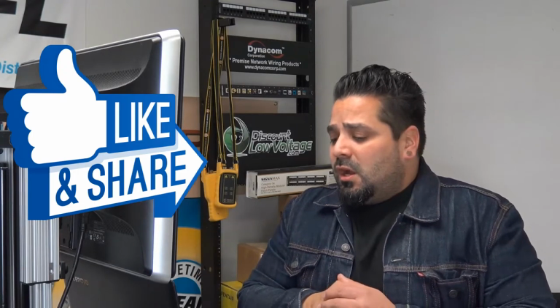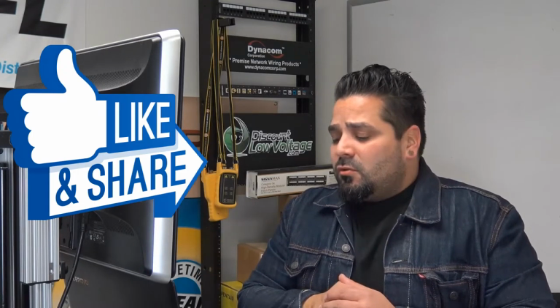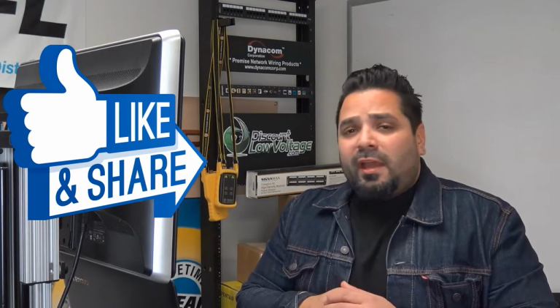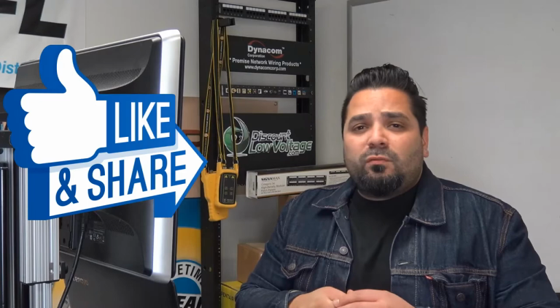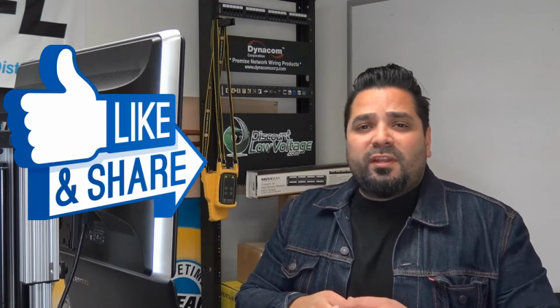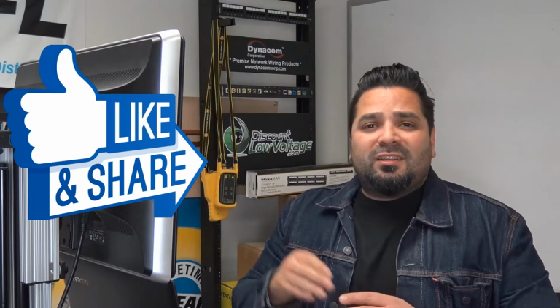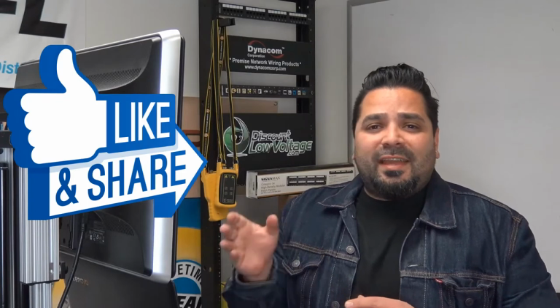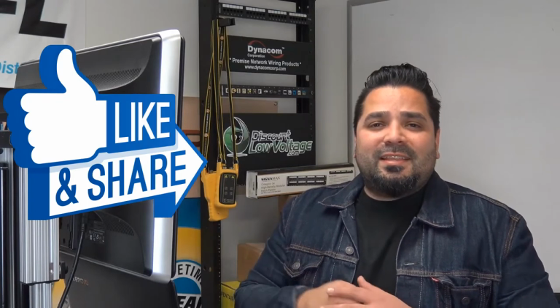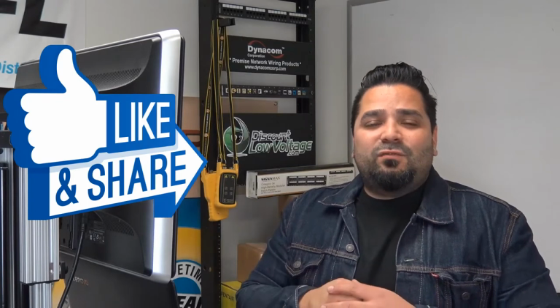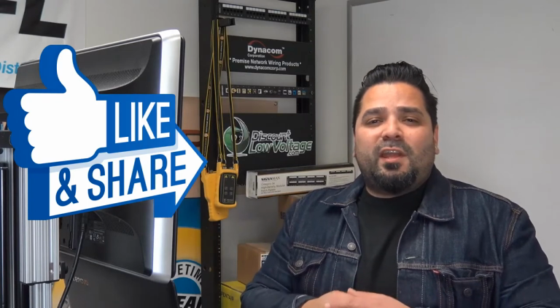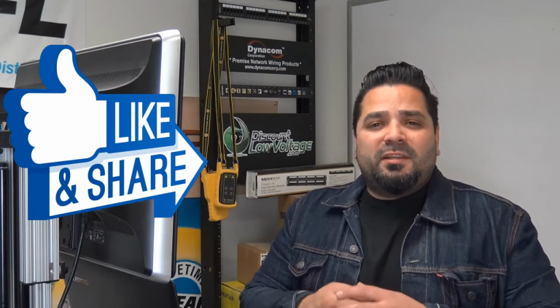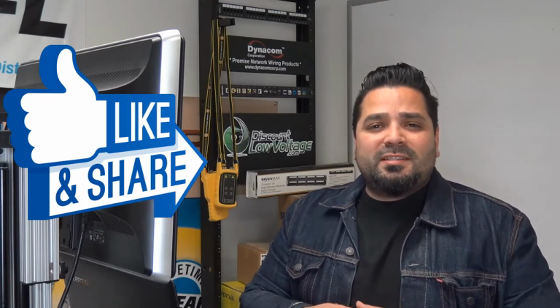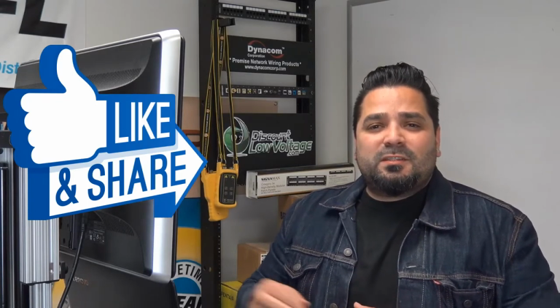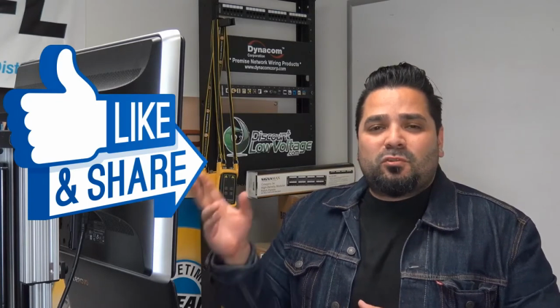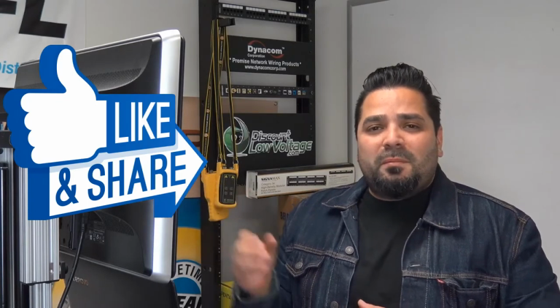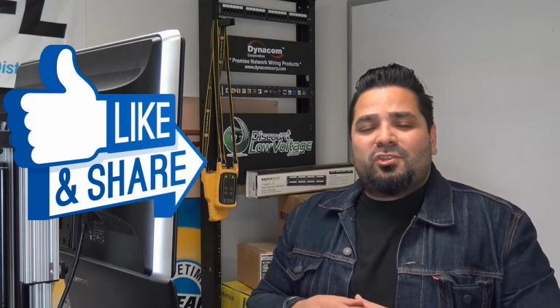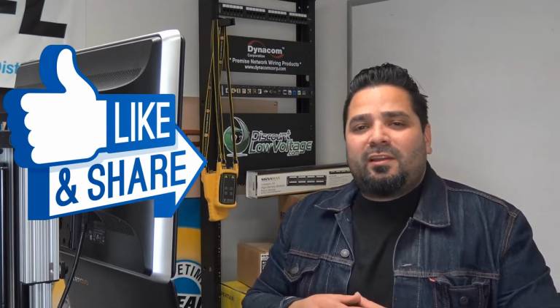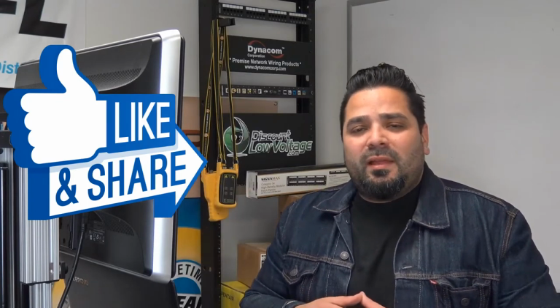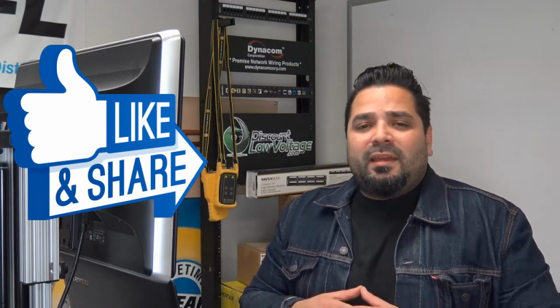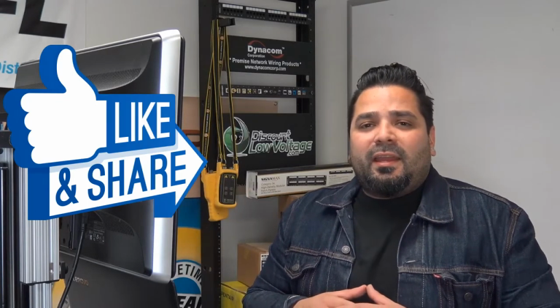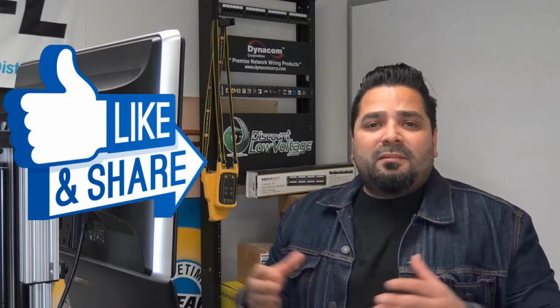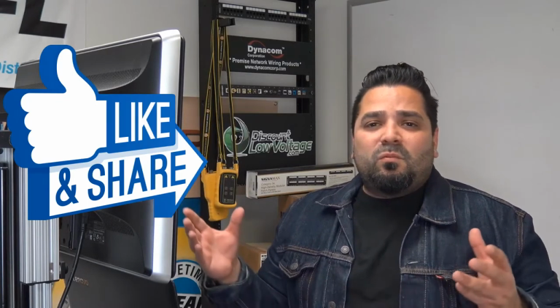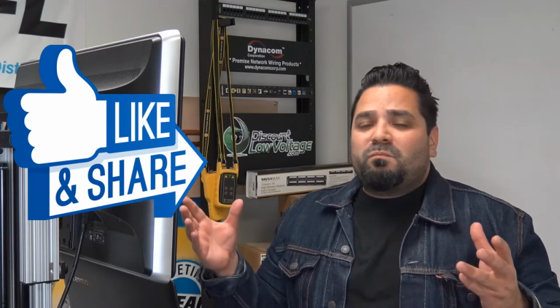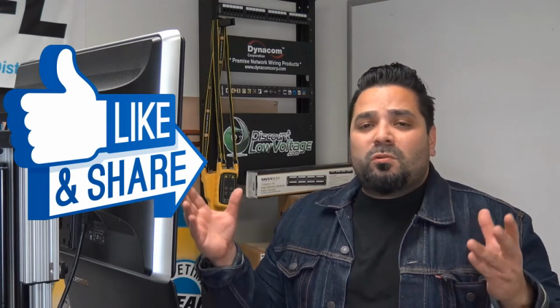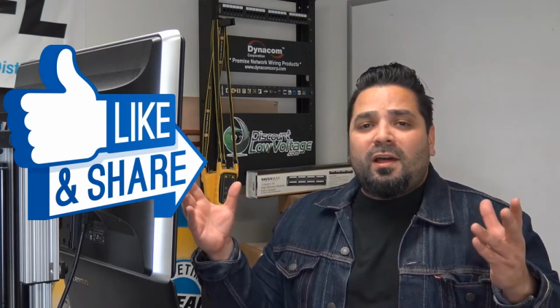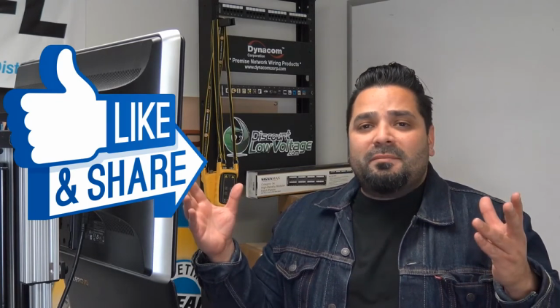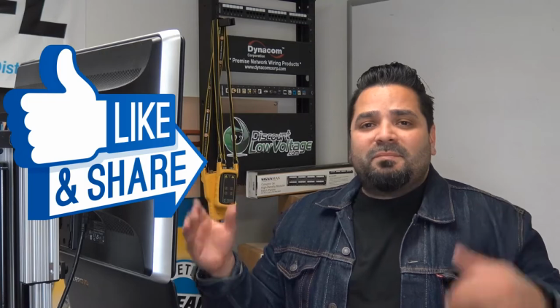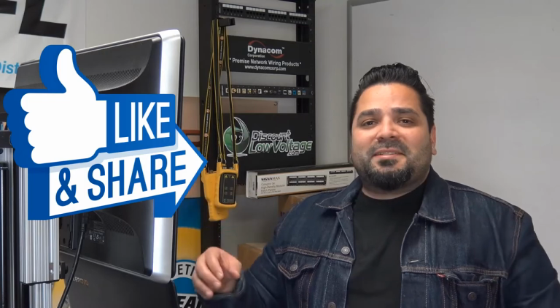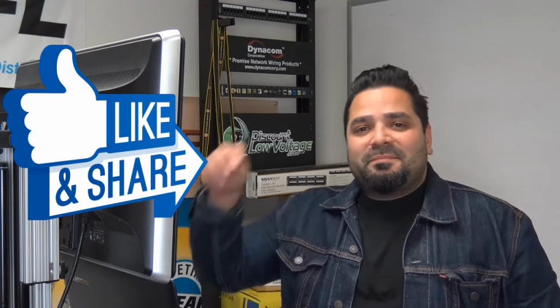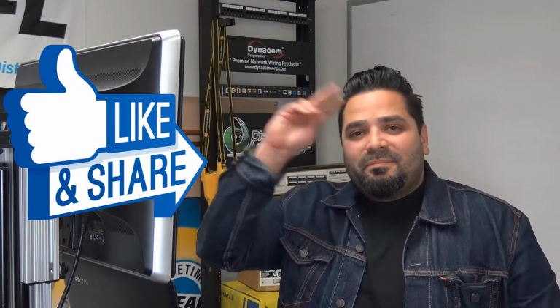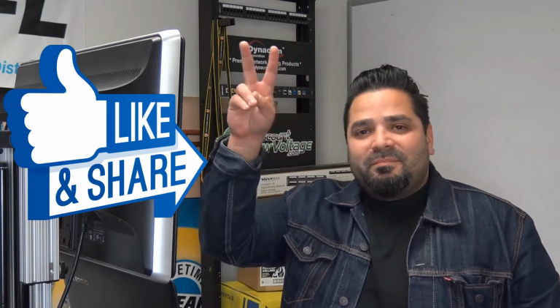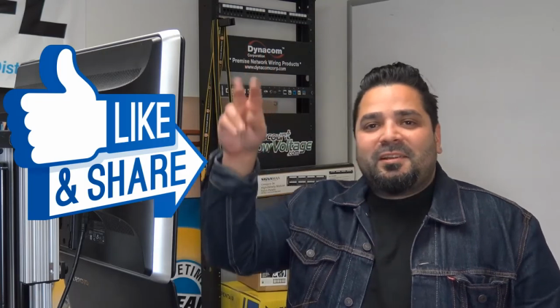Other than that, don't forget to like this video, please, and subscribe to the channel and order online. Thanks. Later.